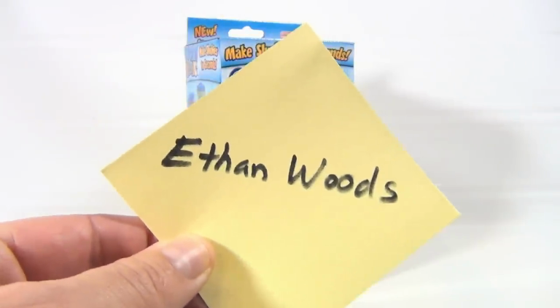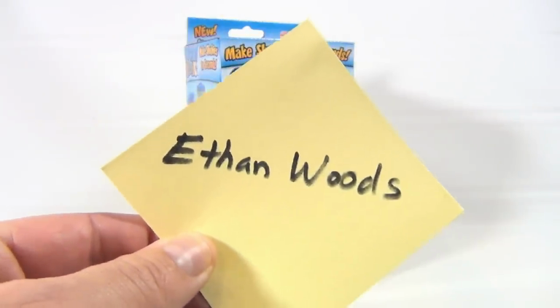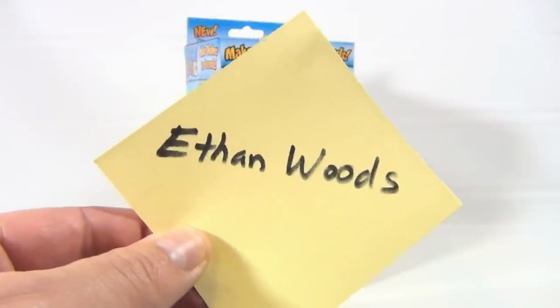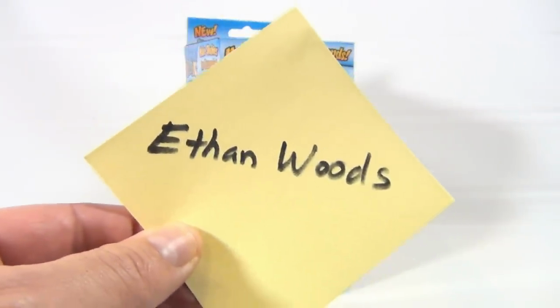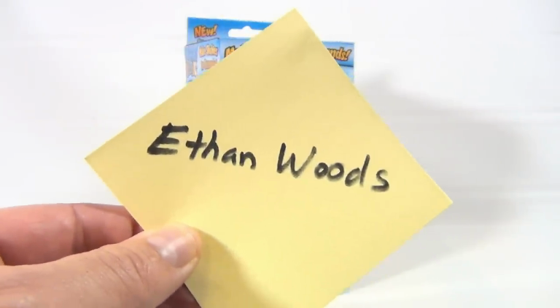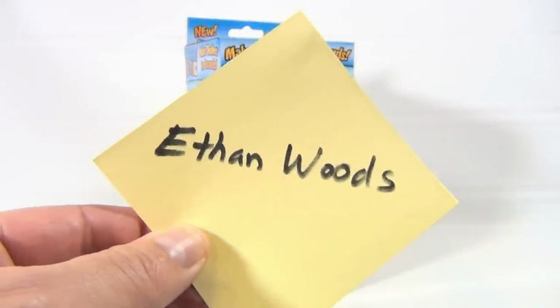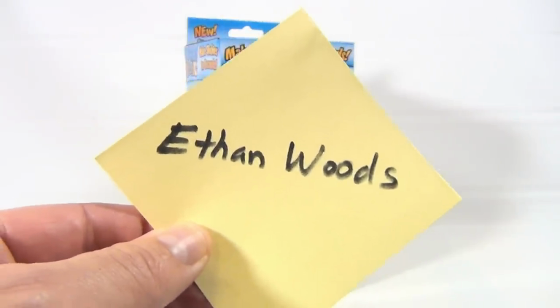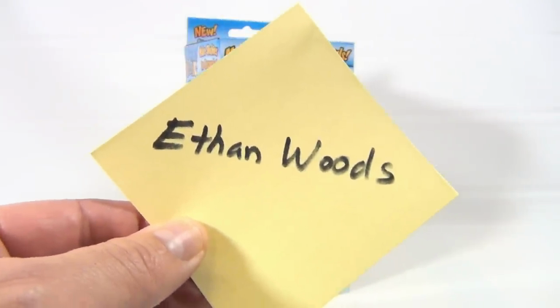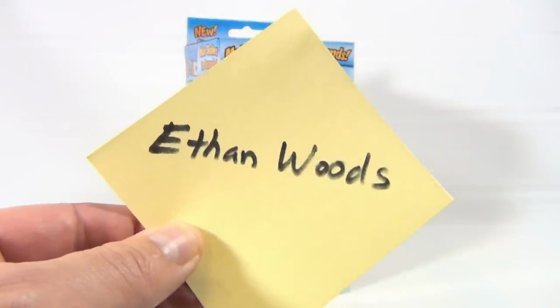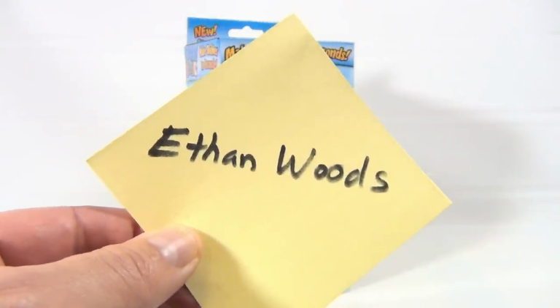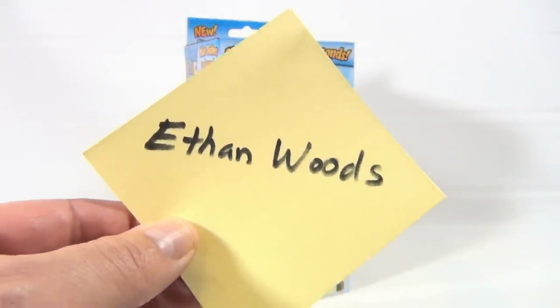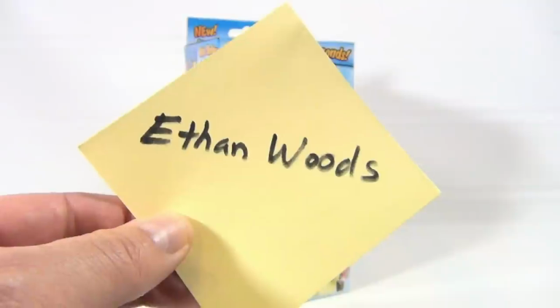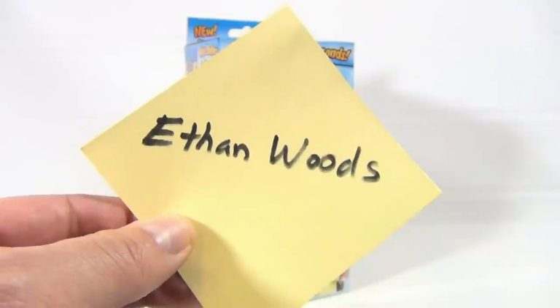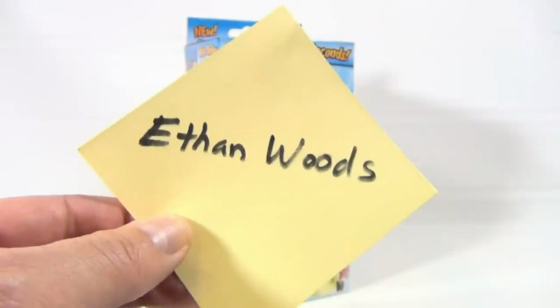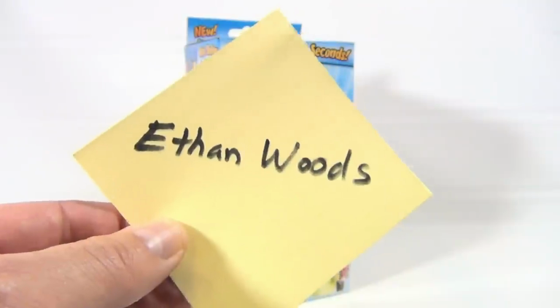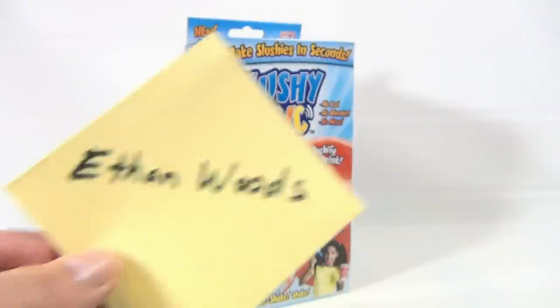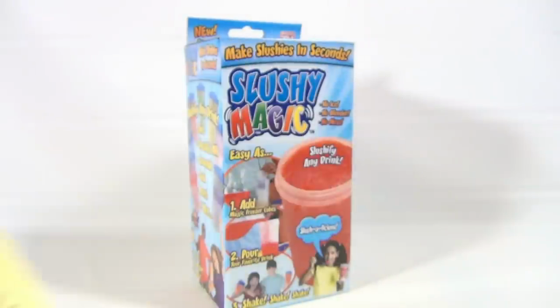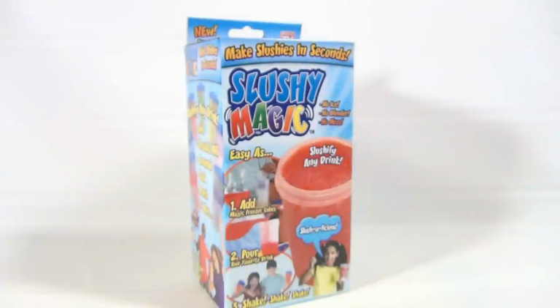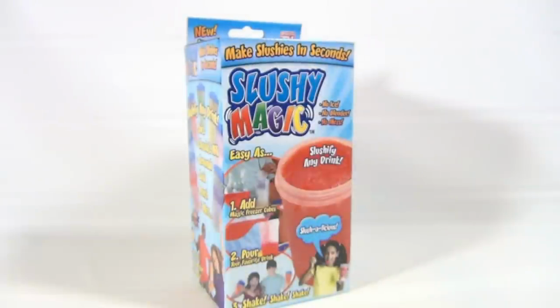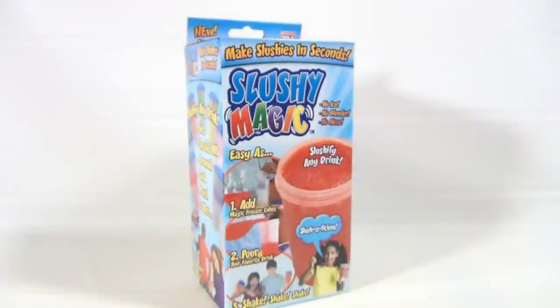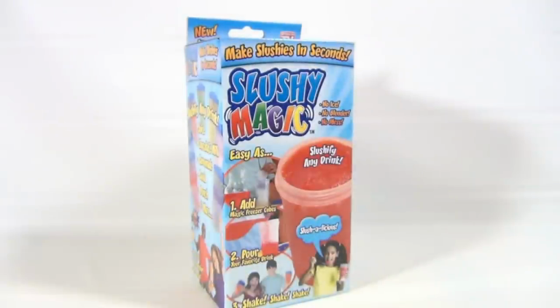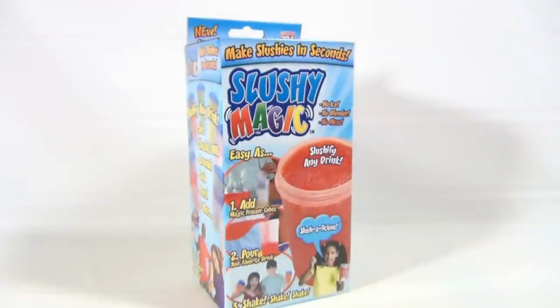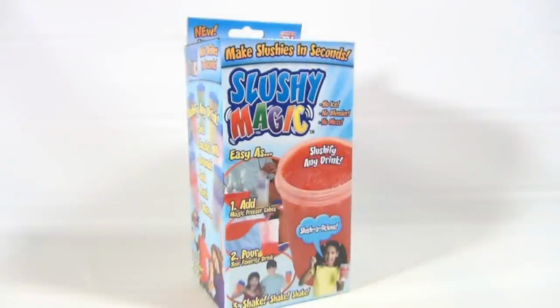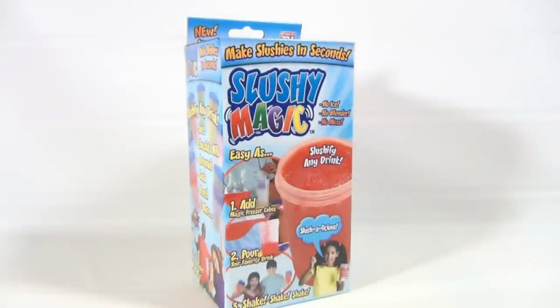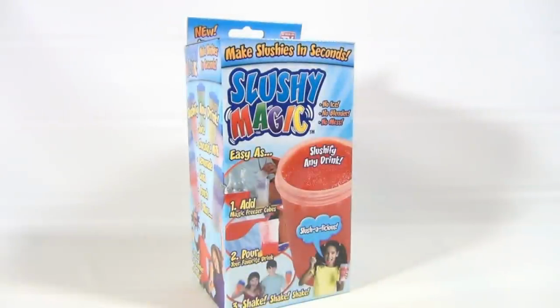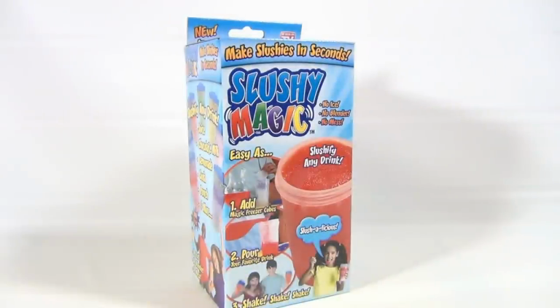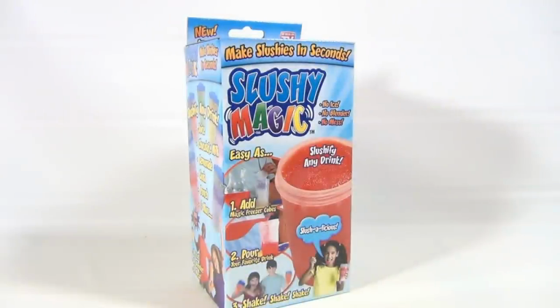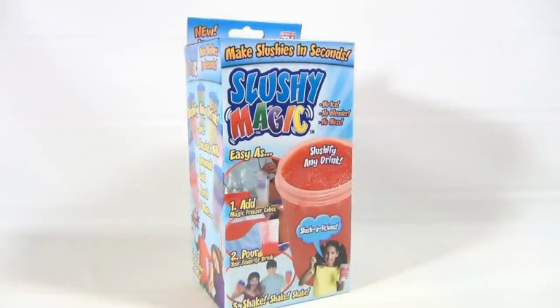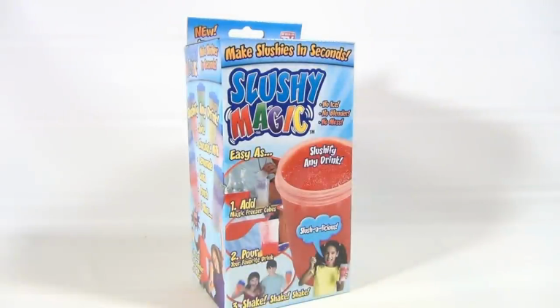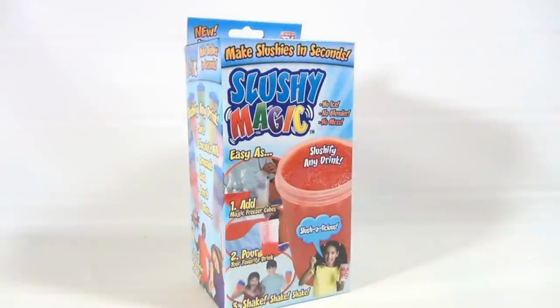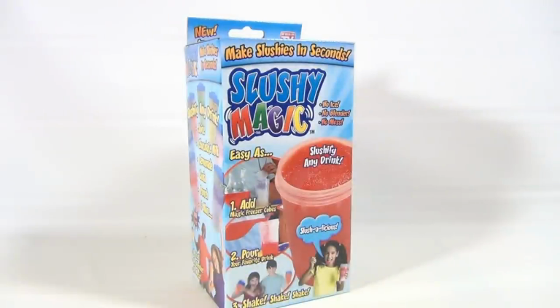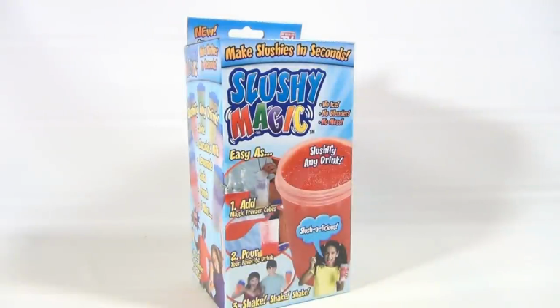Hey Ethan — it's a shout out to you. It's thanks to Ethan Woods; he's been wanting to see this, so I'm finally getting to it.